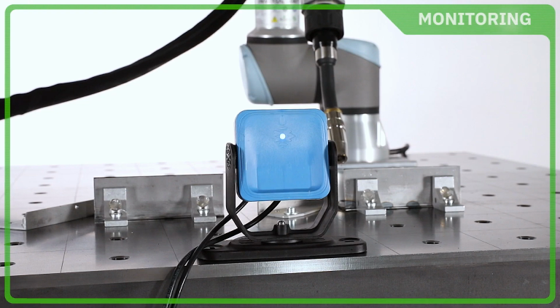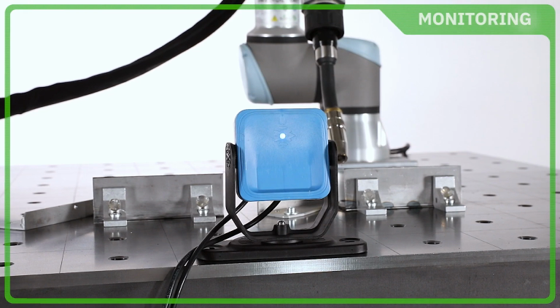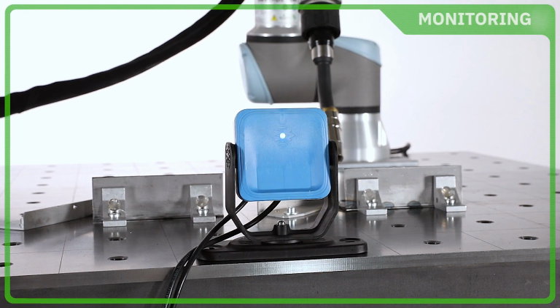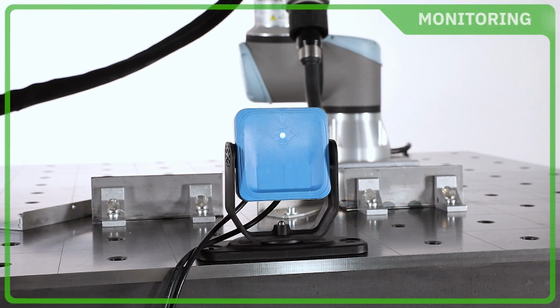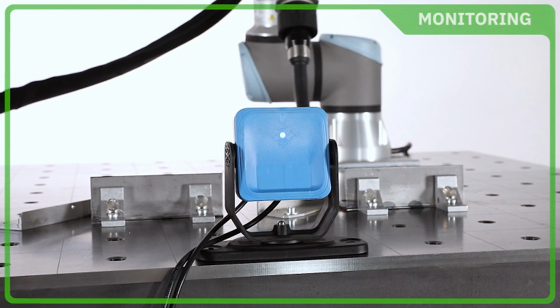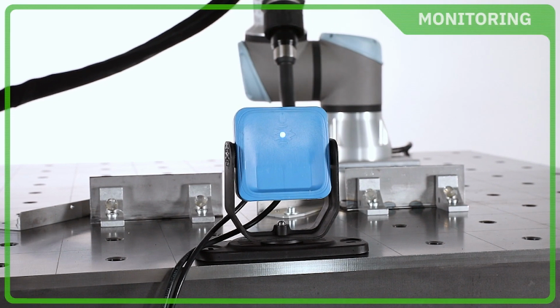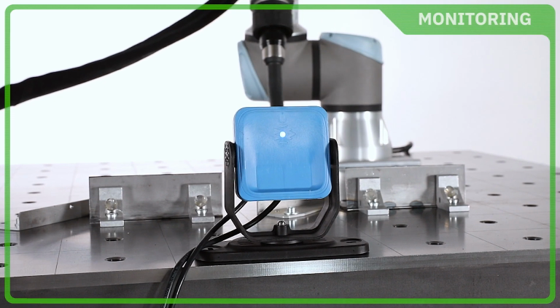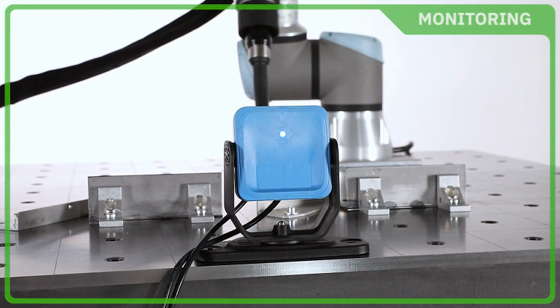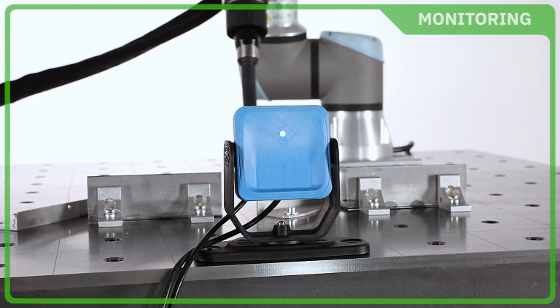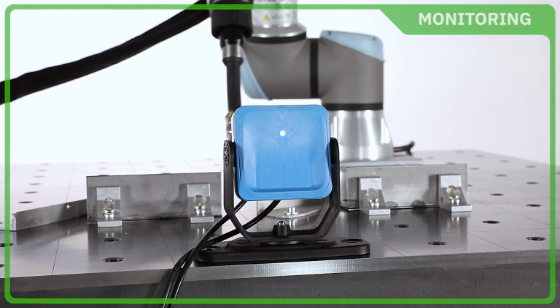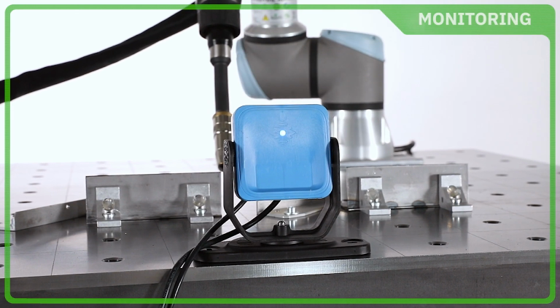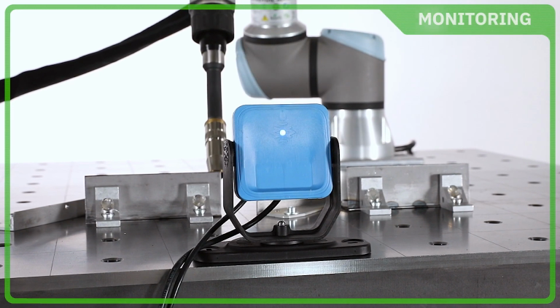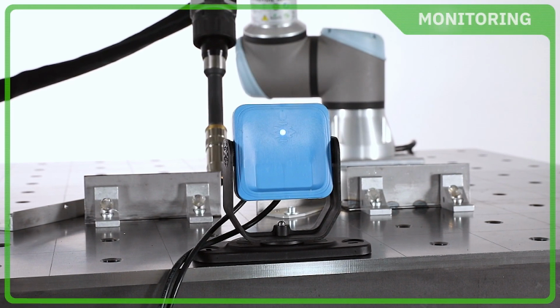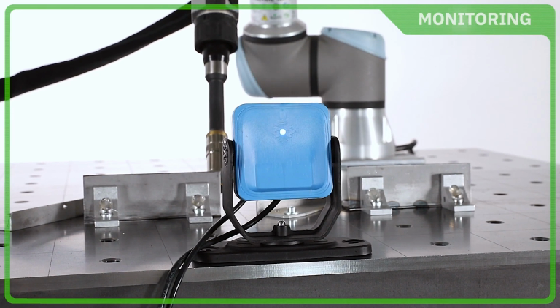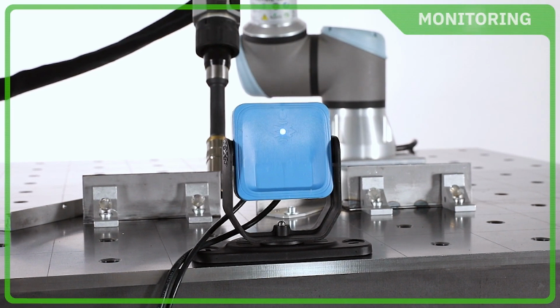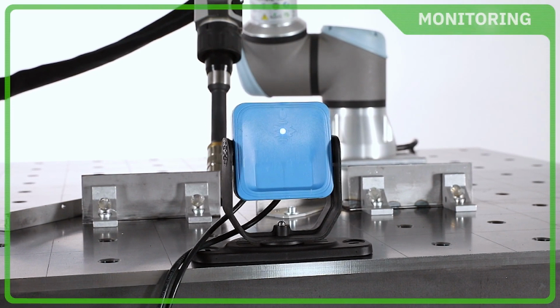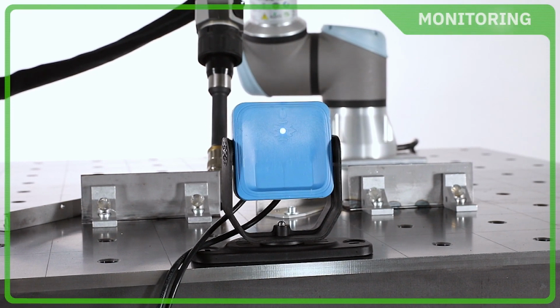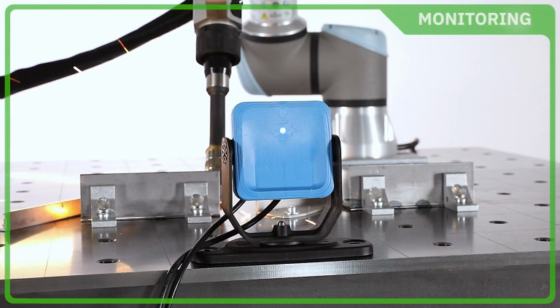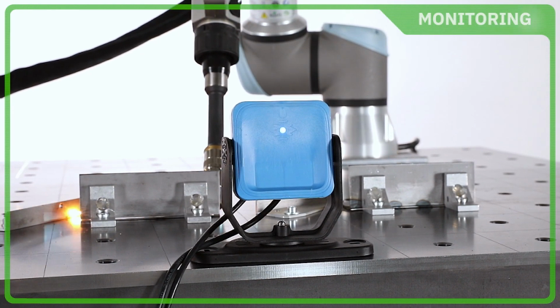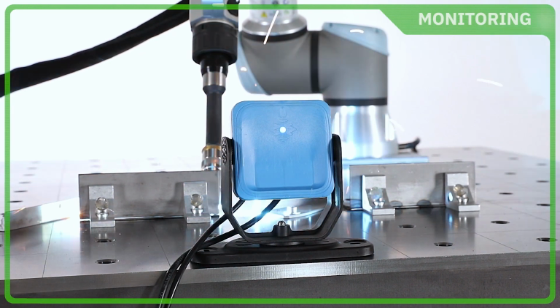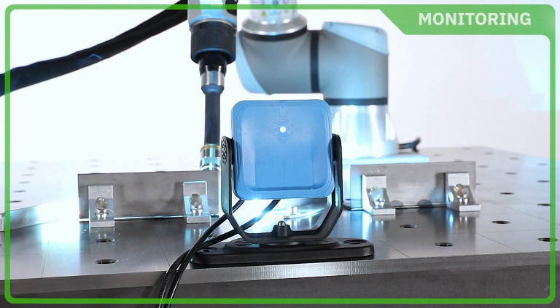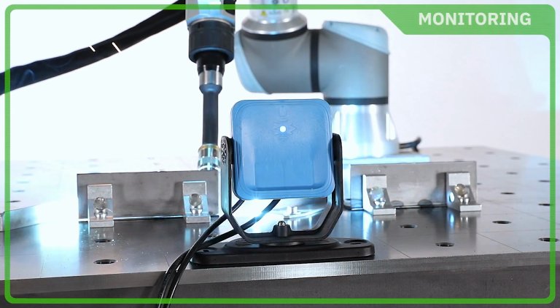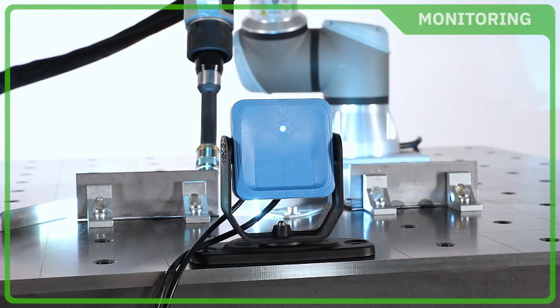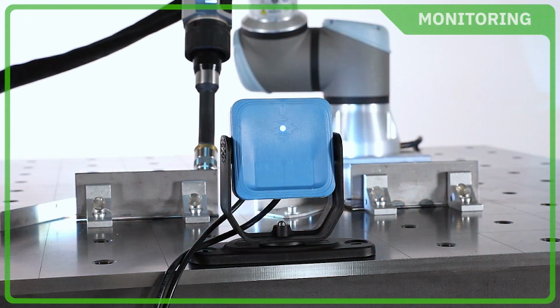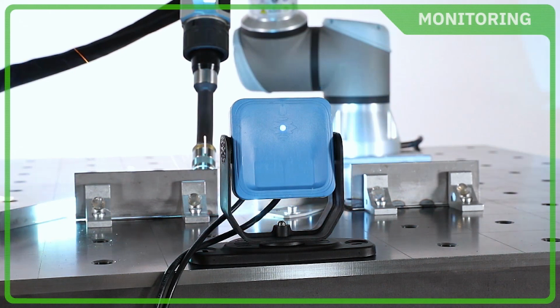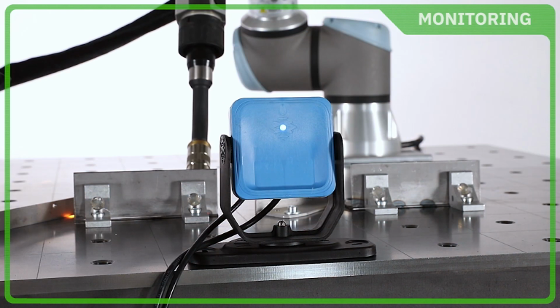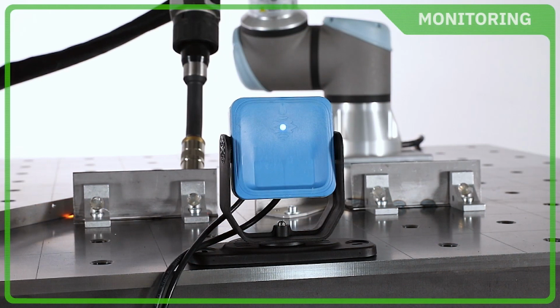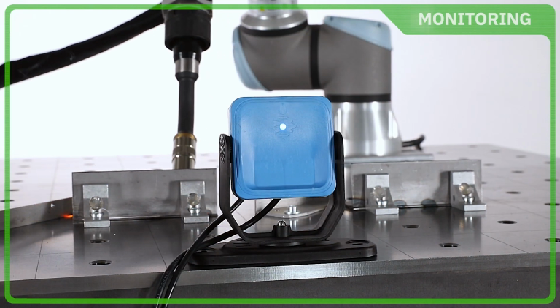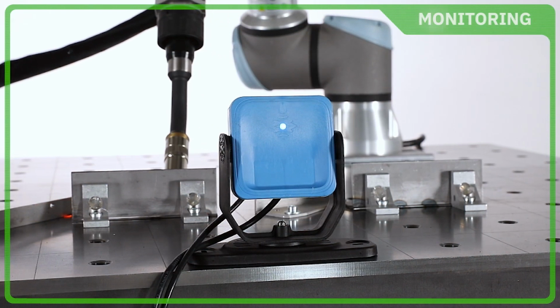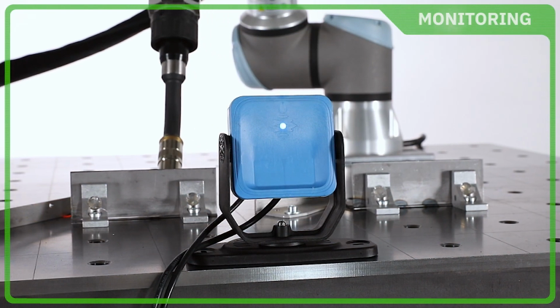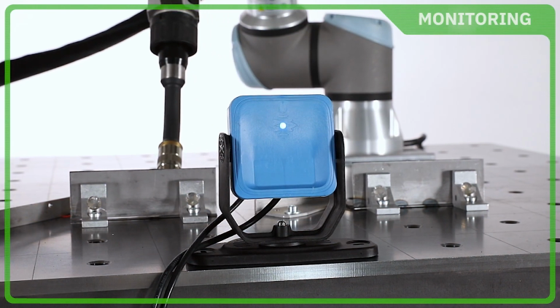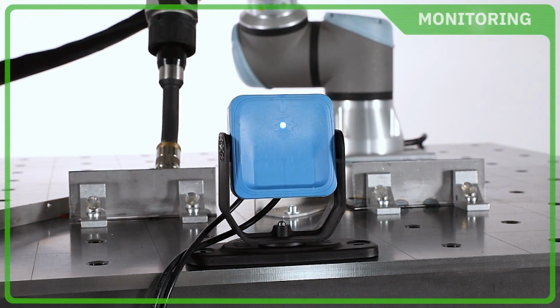When the area is finally clear, the welding process resumes automatically.